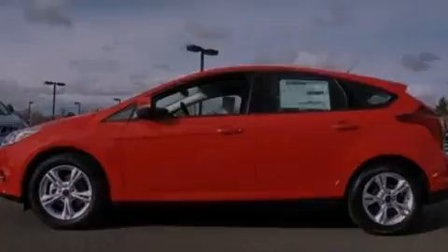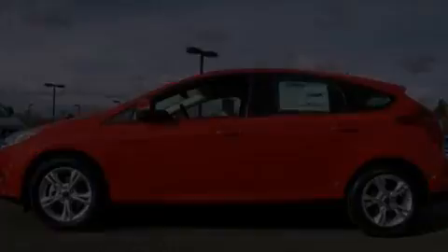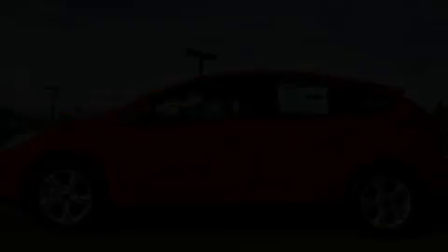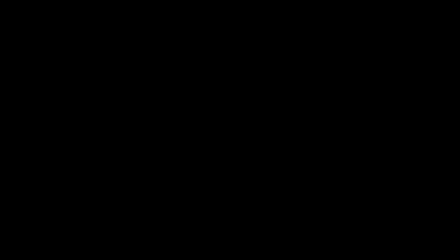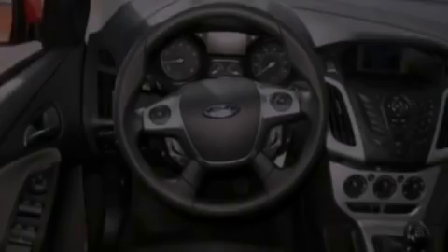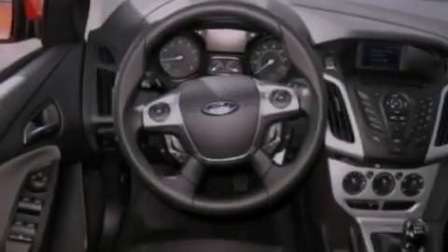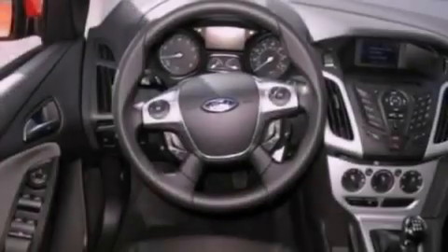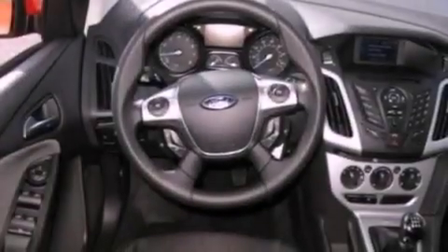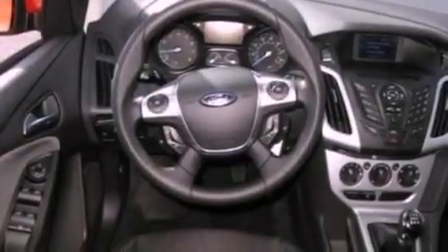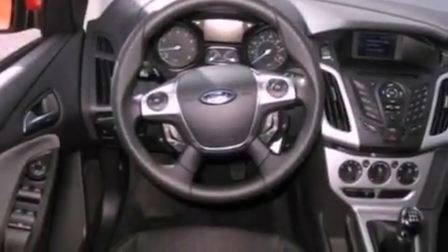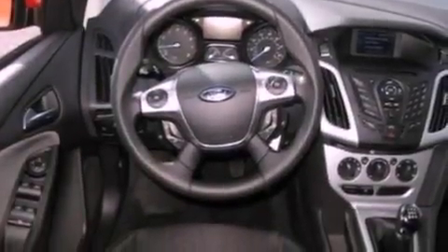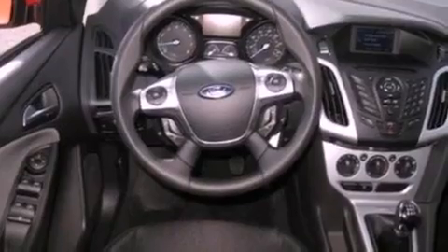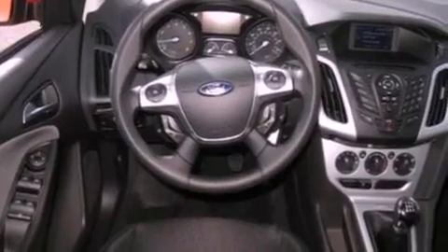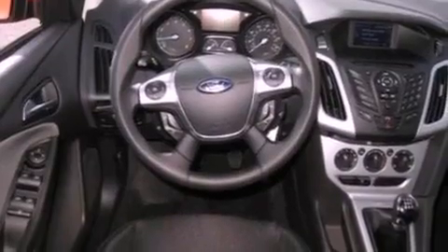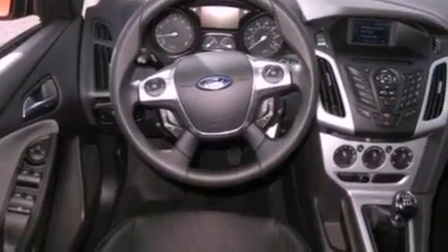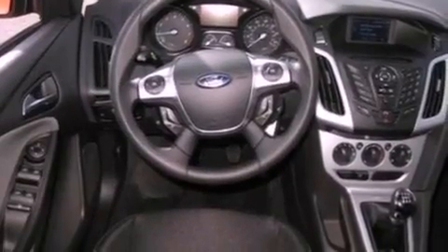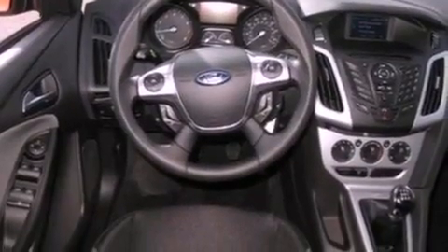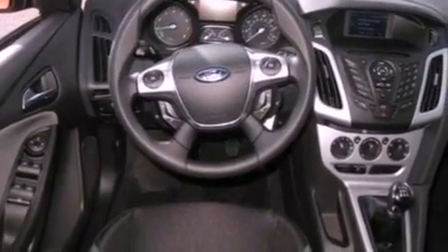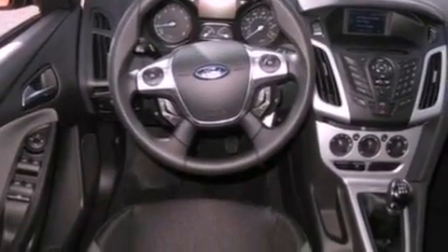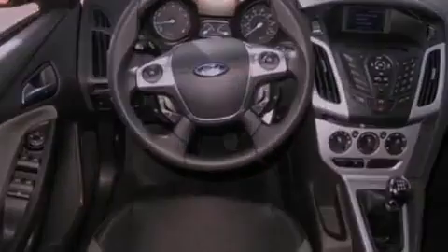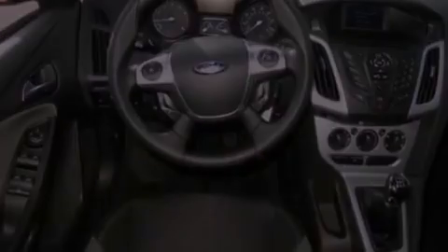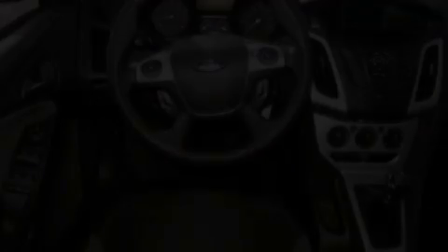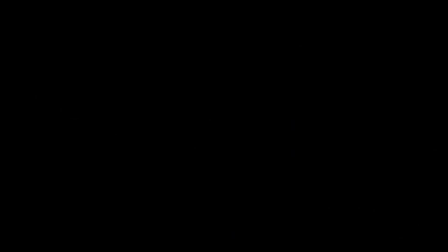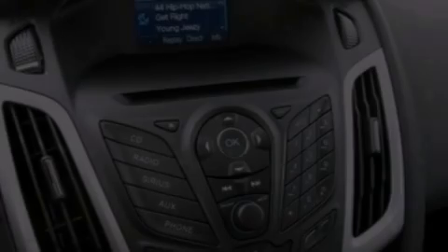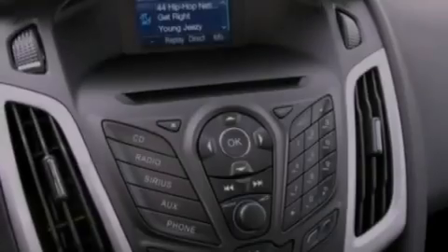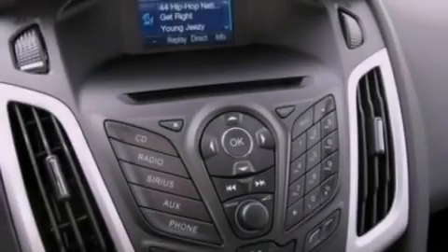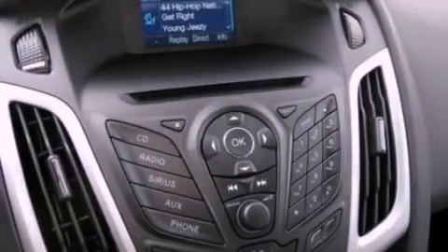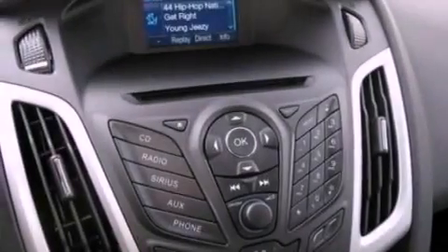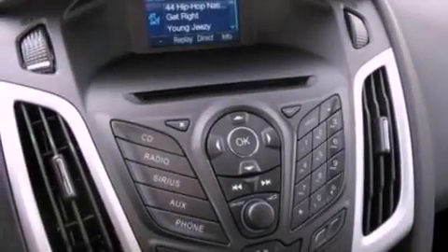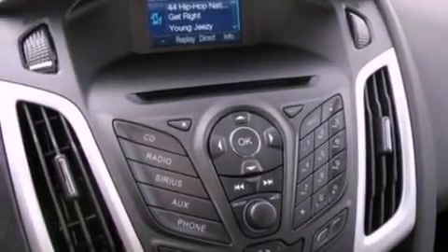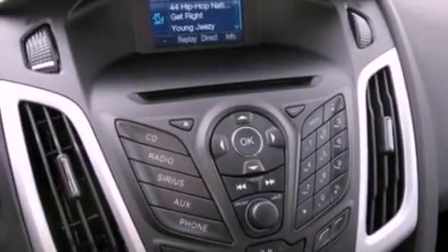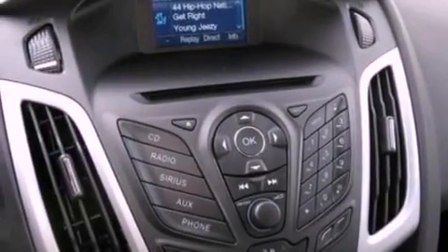Also included are an illuminated driver-side vanity mirror, privacy glass, dusk-sensing headlights, a keyless entry system, and a rear spoiler.